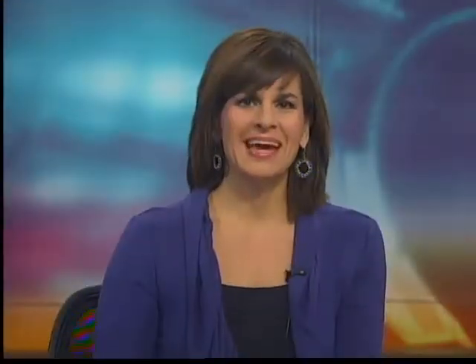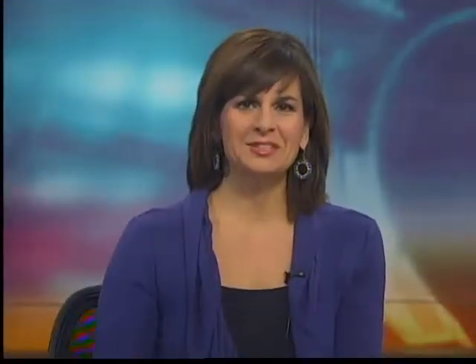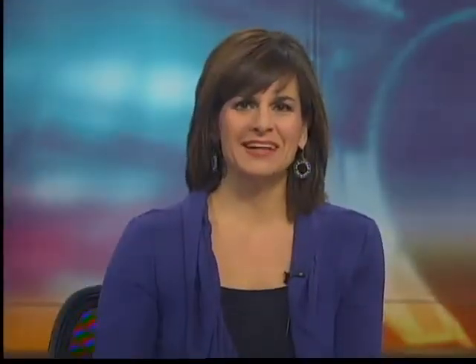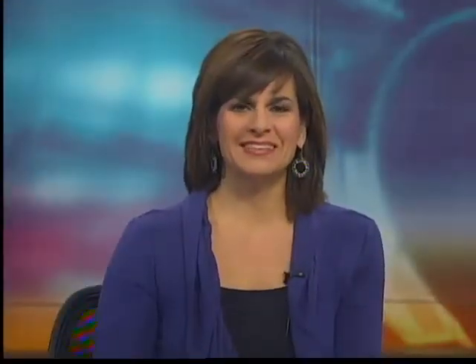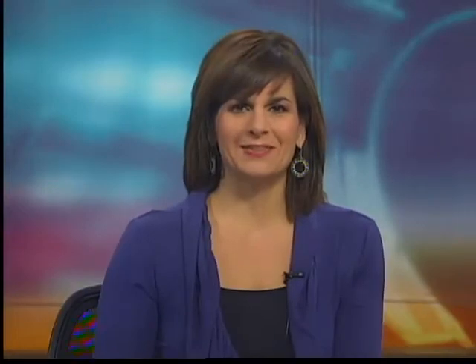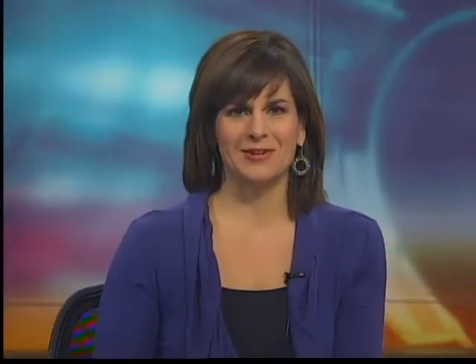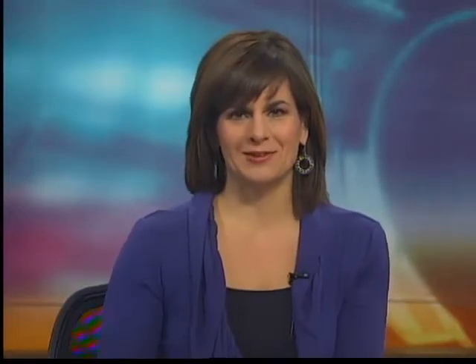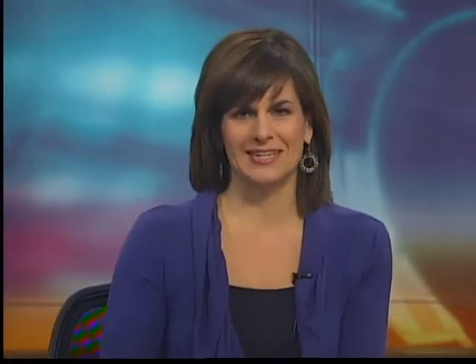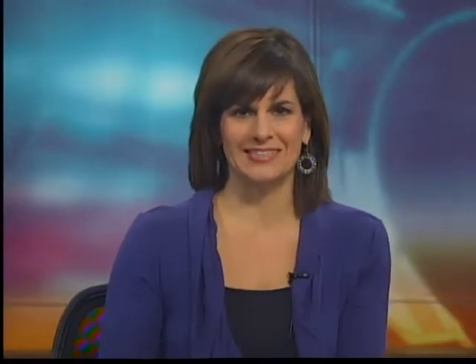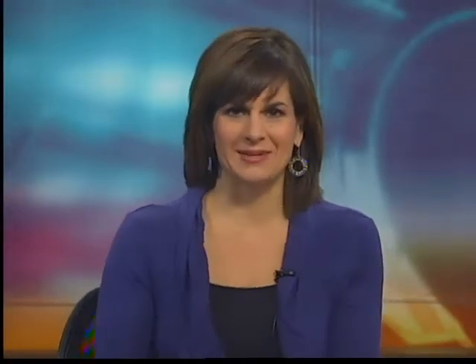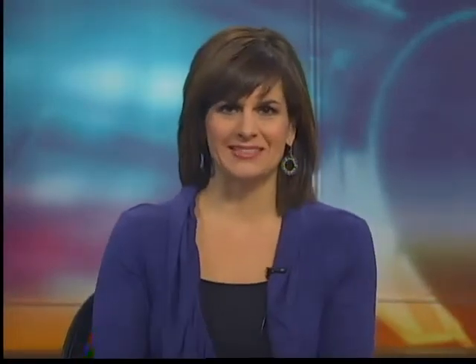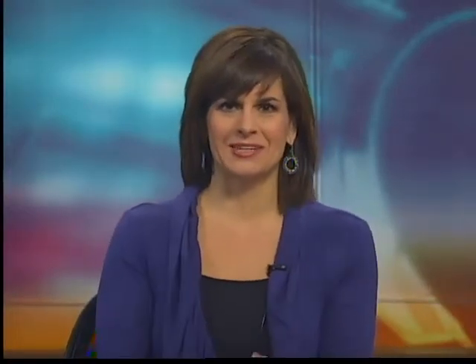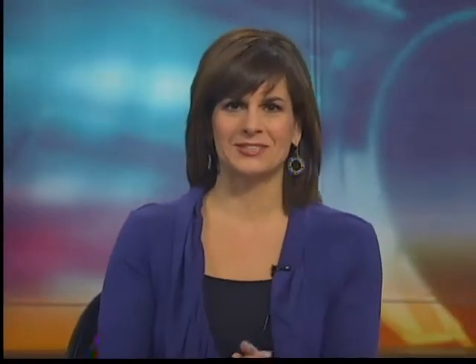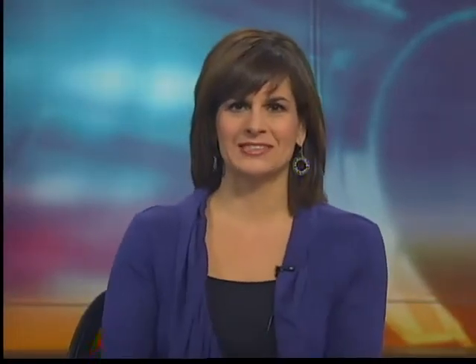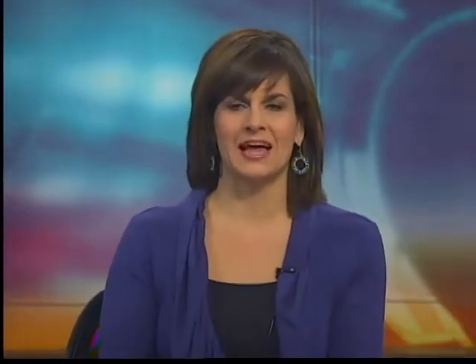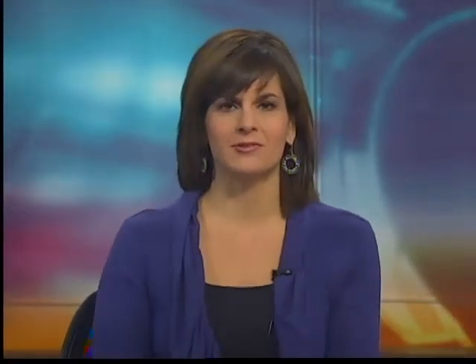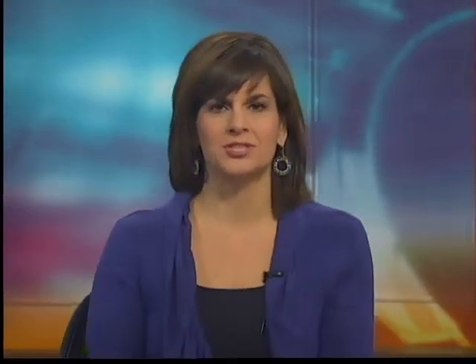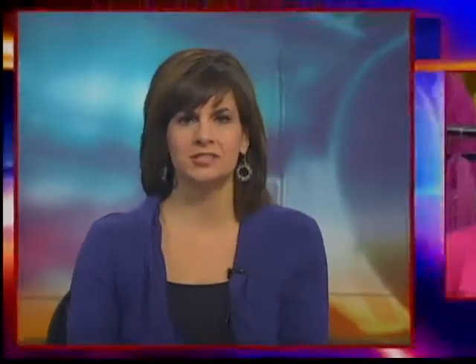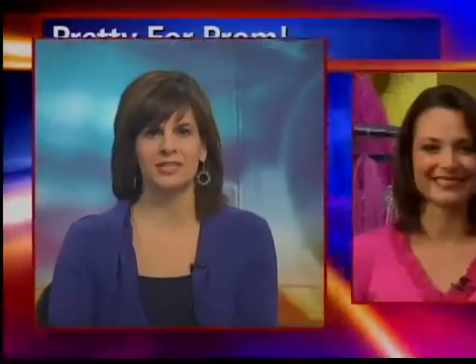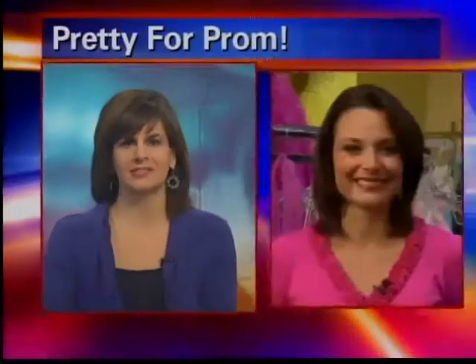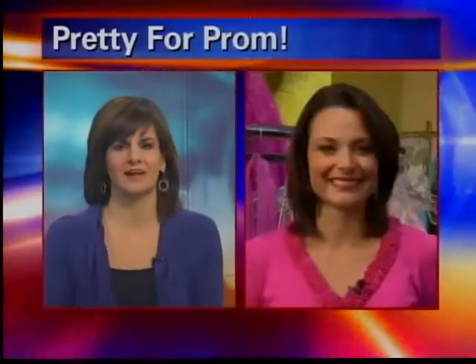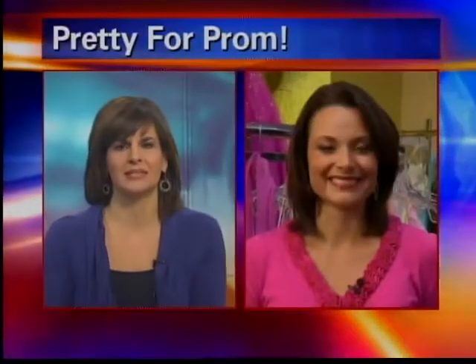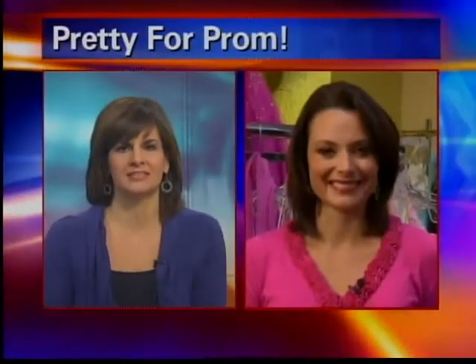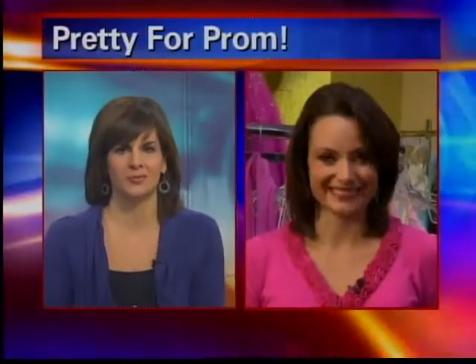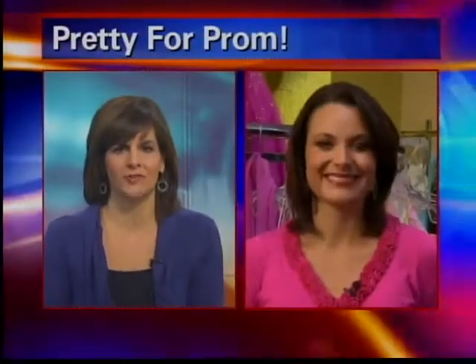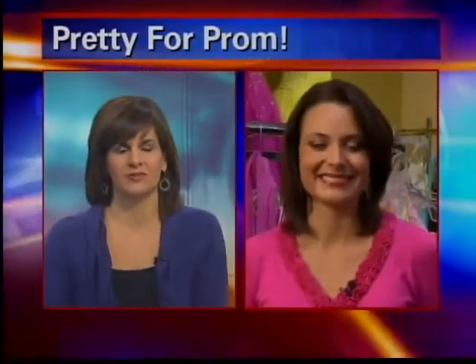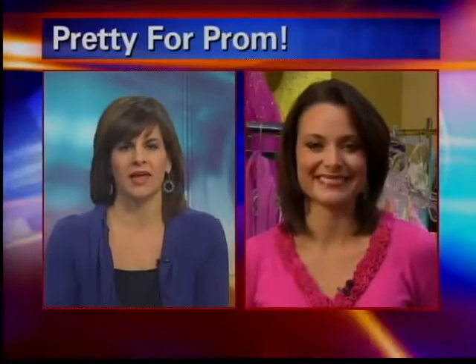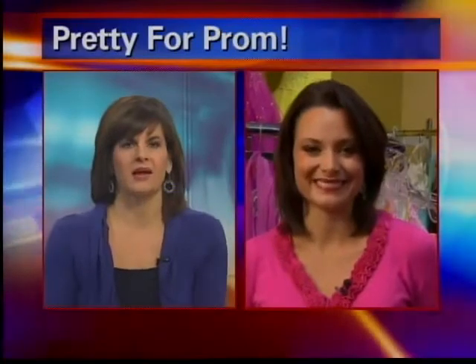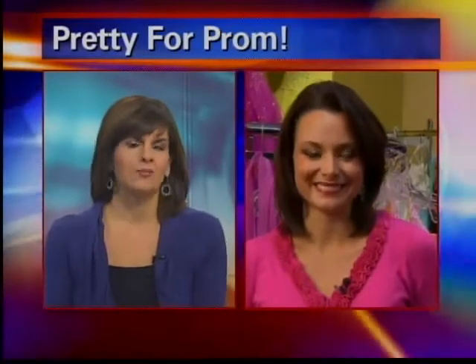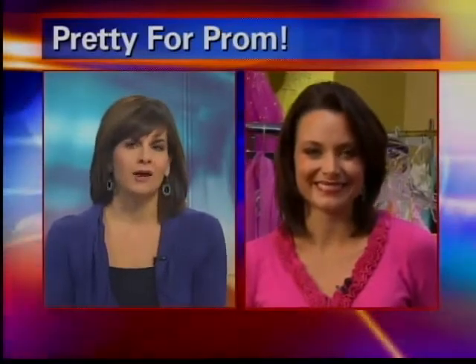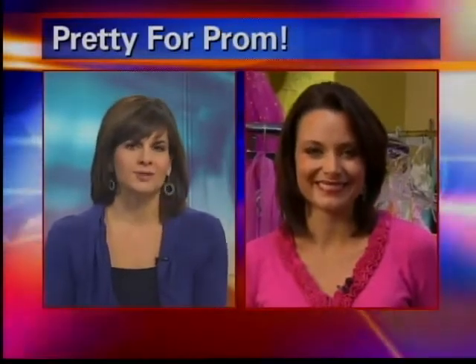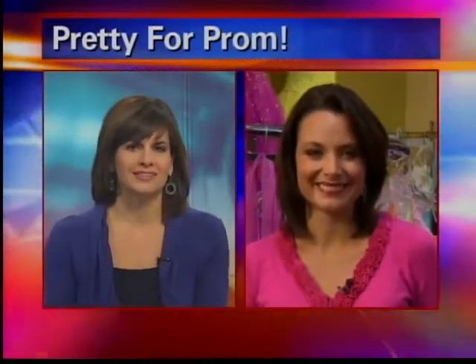Angela Kelly's on a Thrifty Thursday assignment this morning. She joins us live from Chic2Chic Consignment in Darboy with a look at prom dresses.